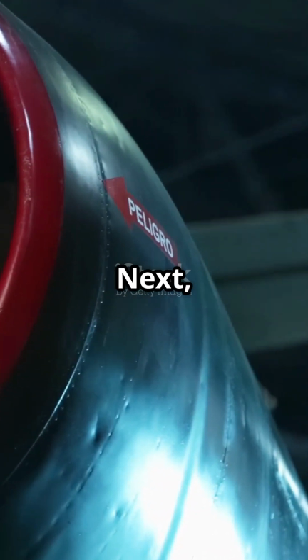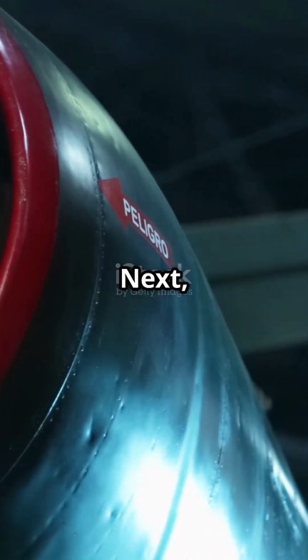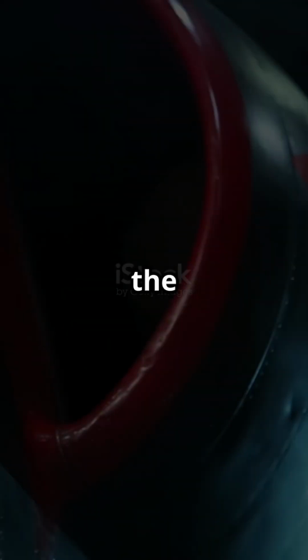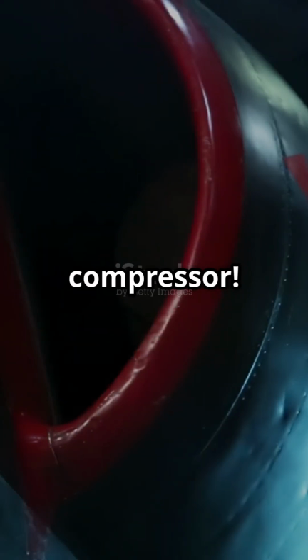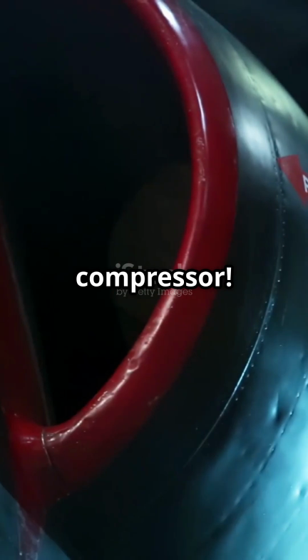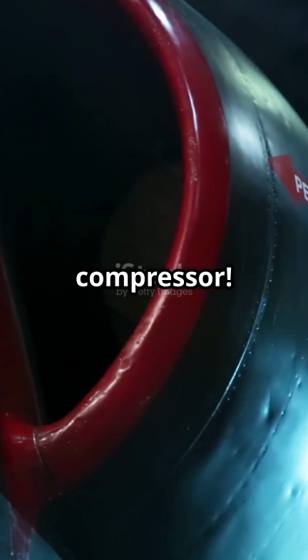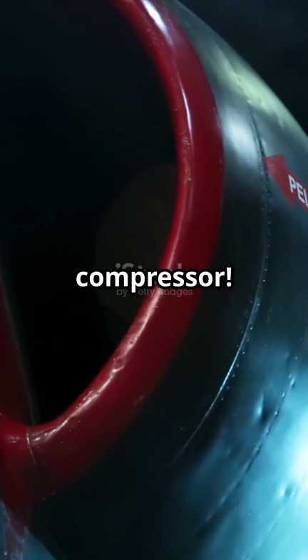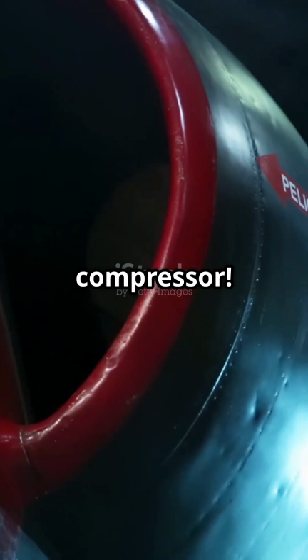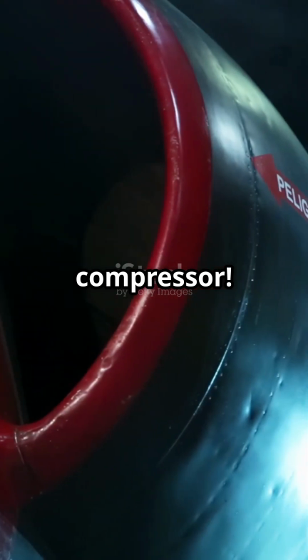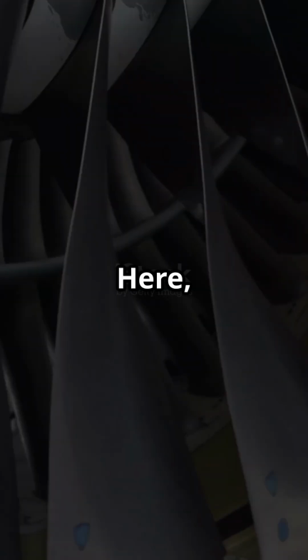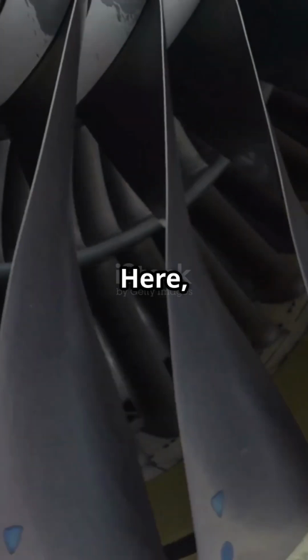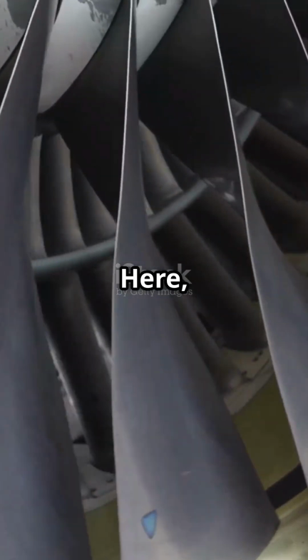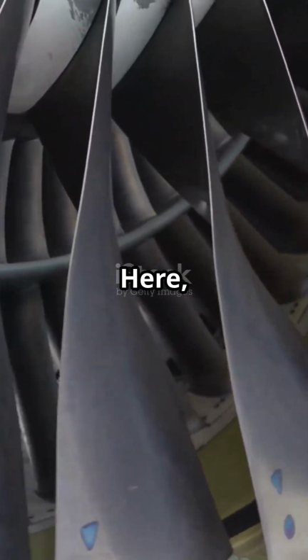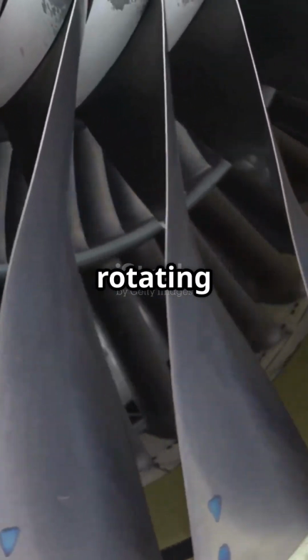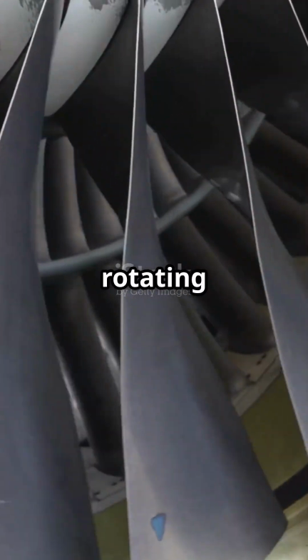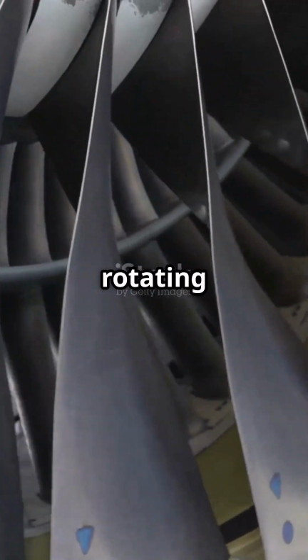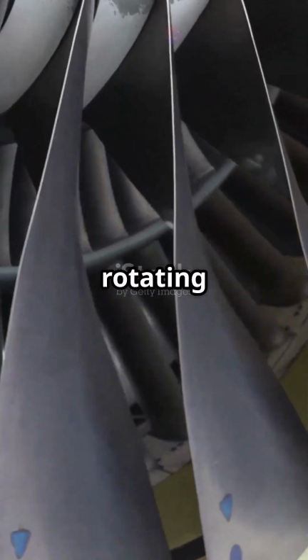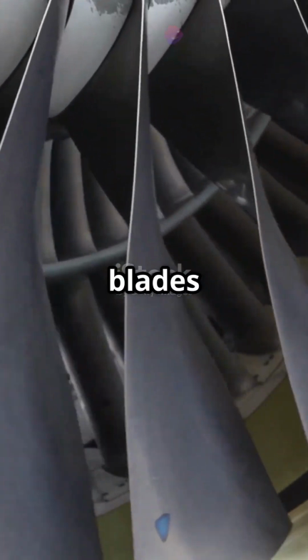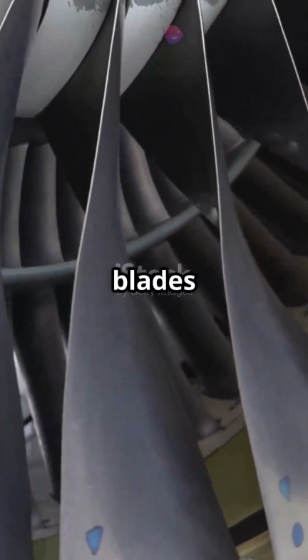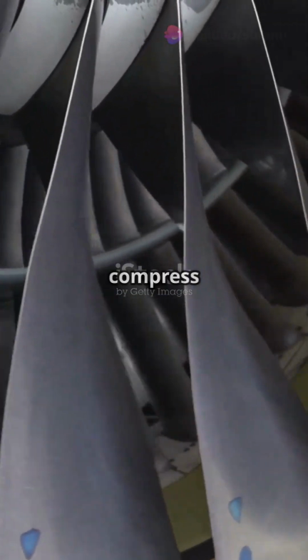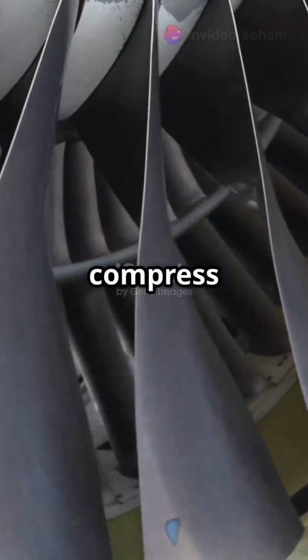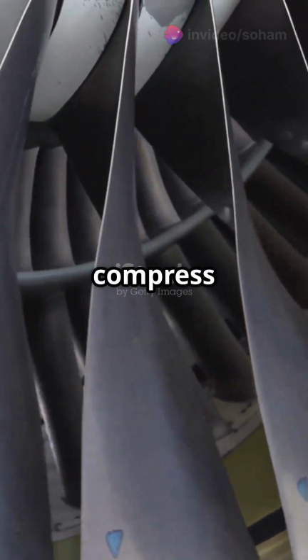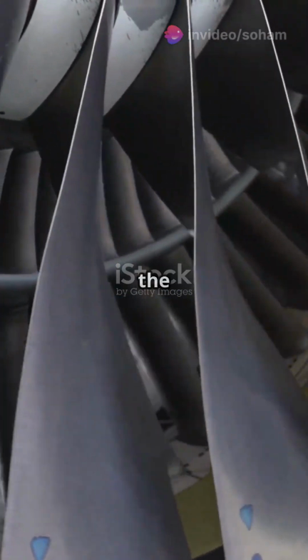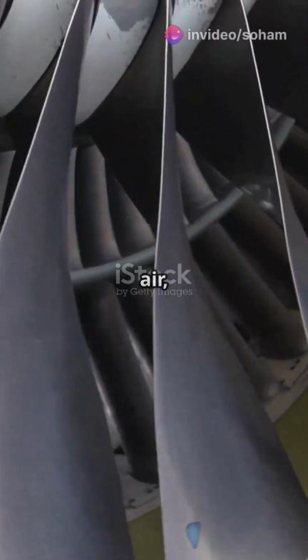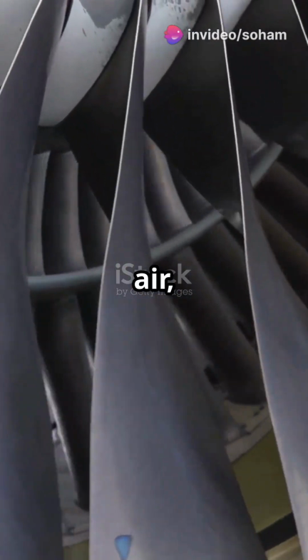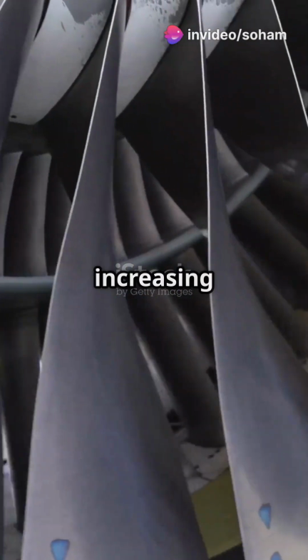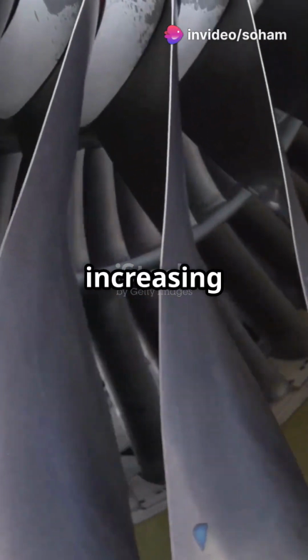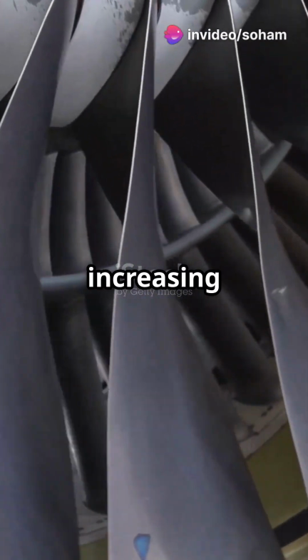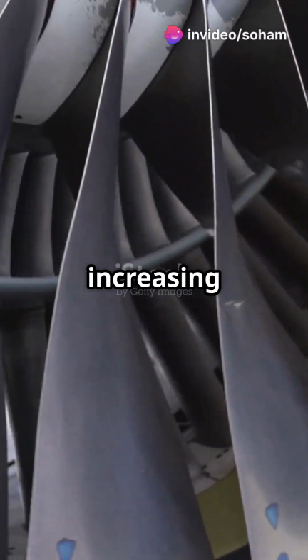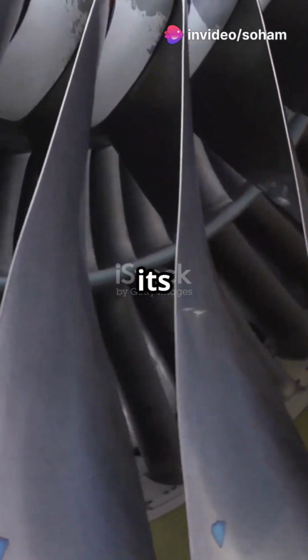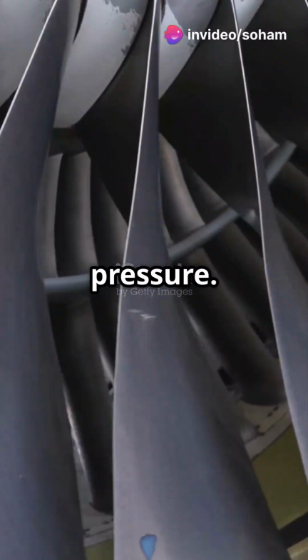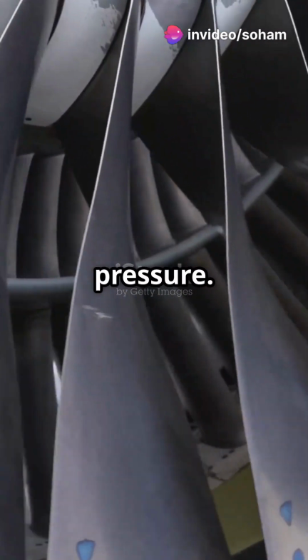Next, the compressor. Rotating blades compress the air, increasing its pressure.